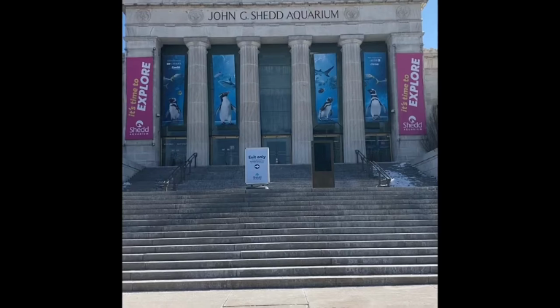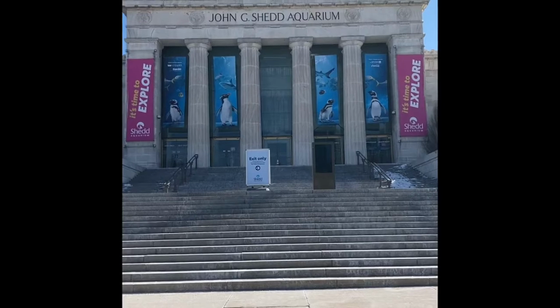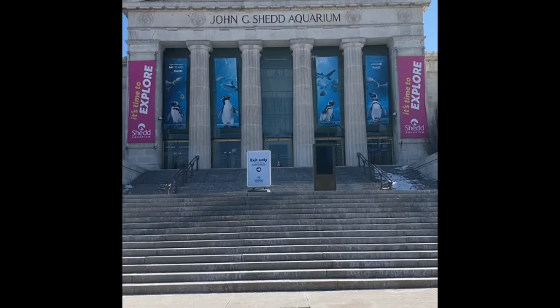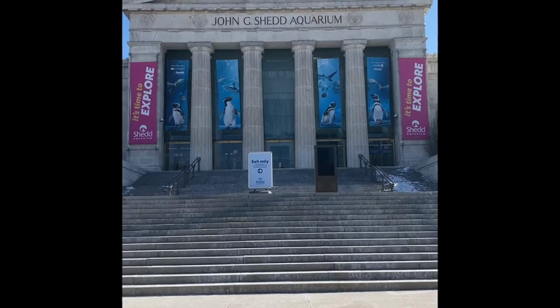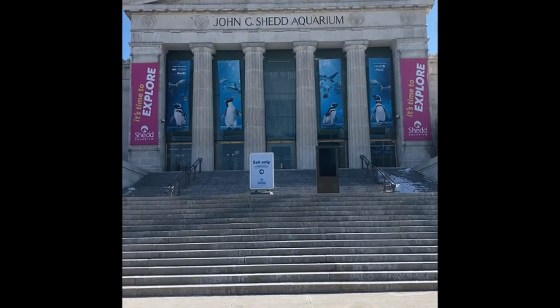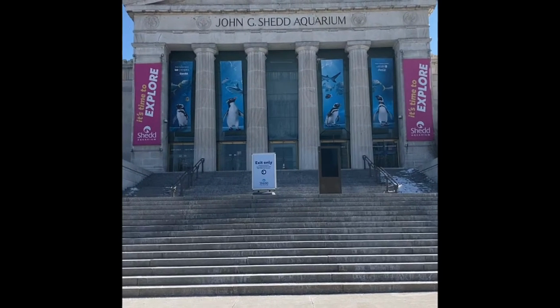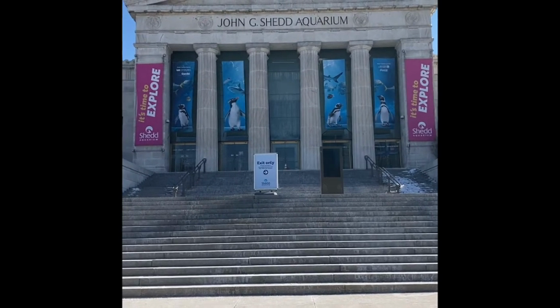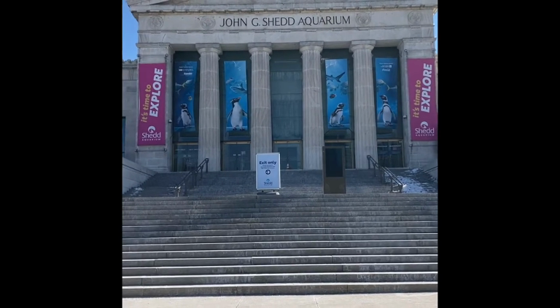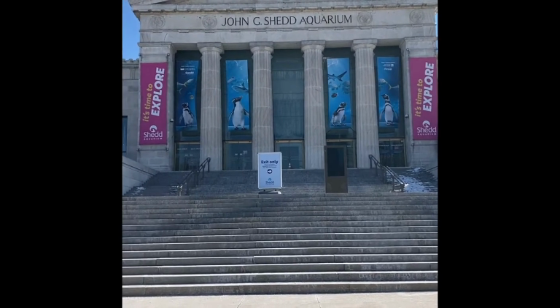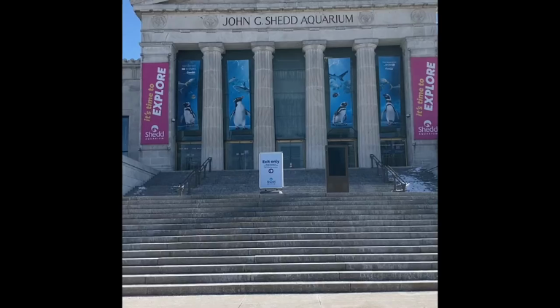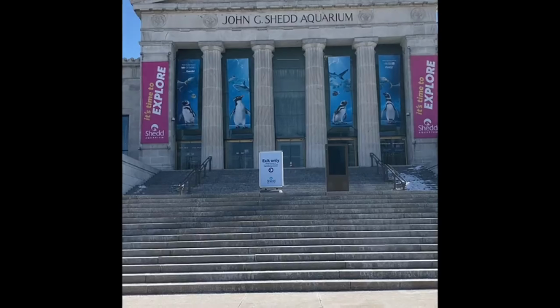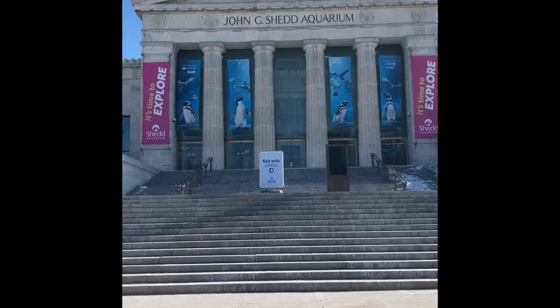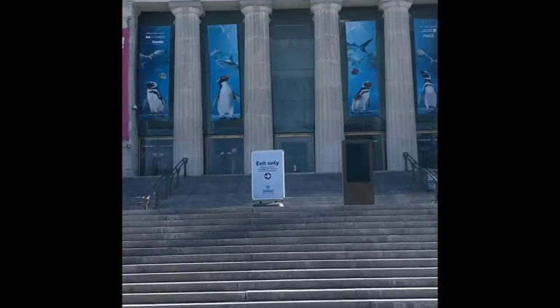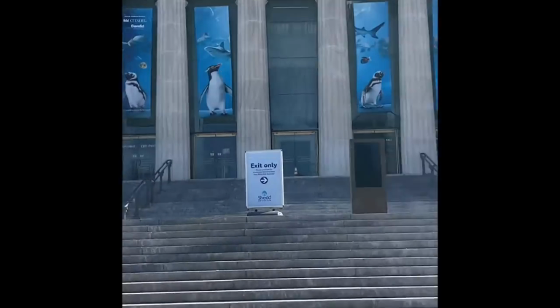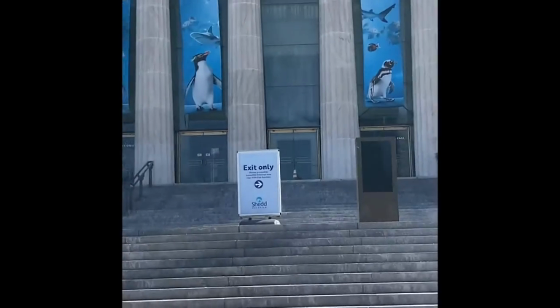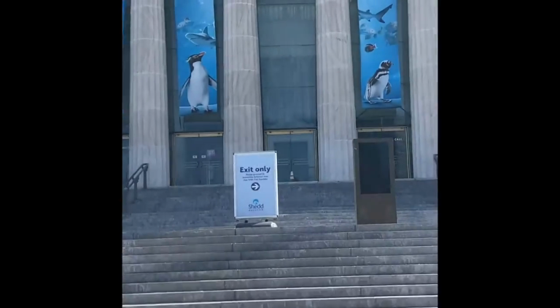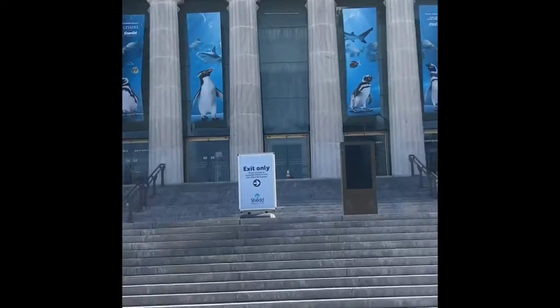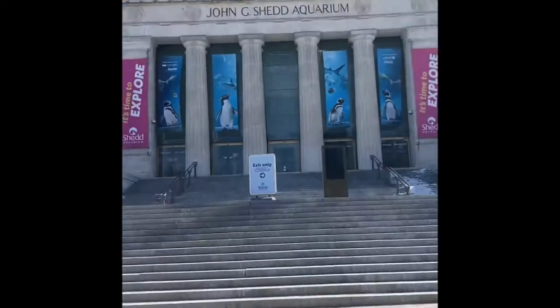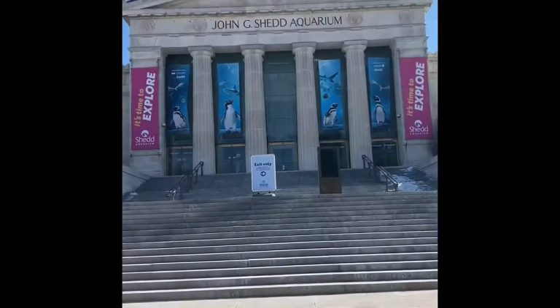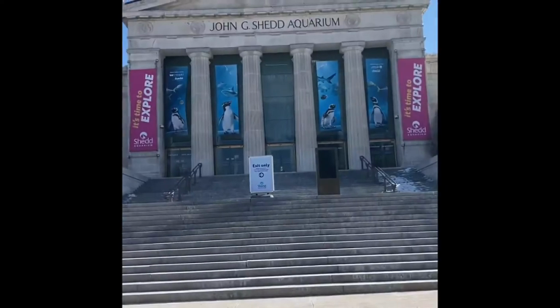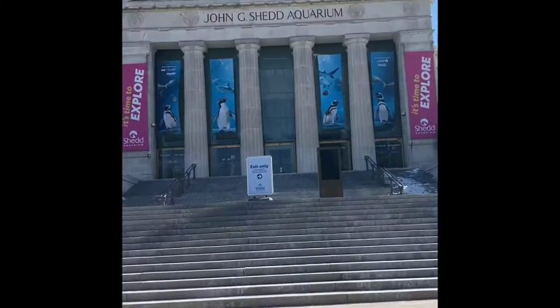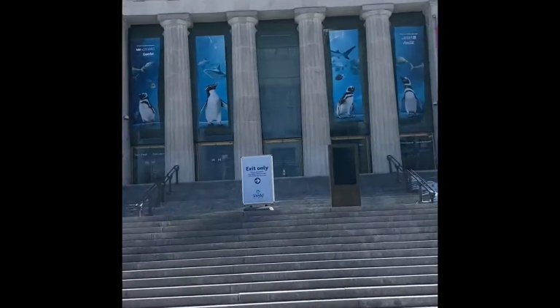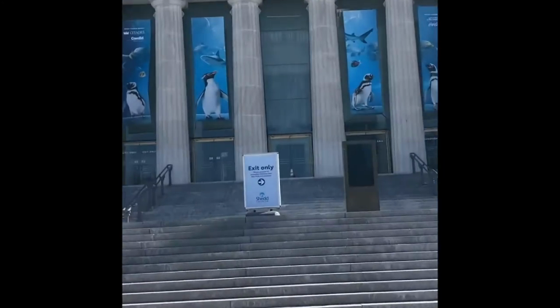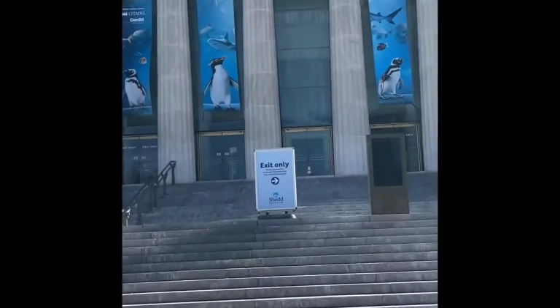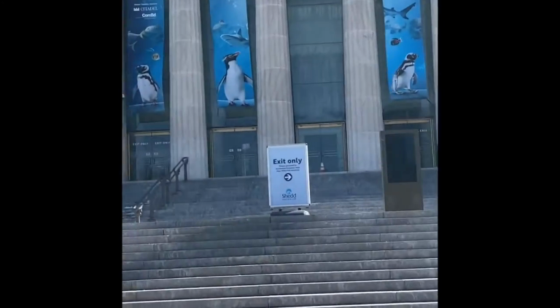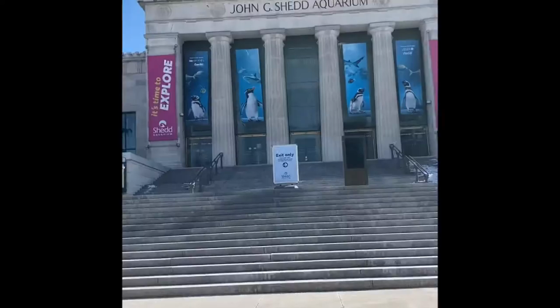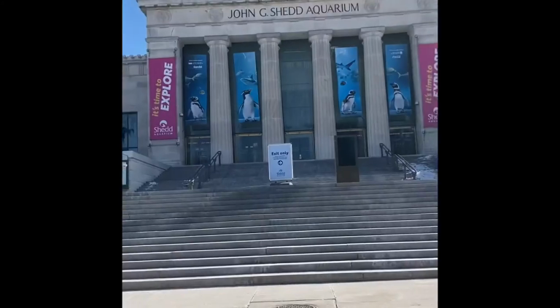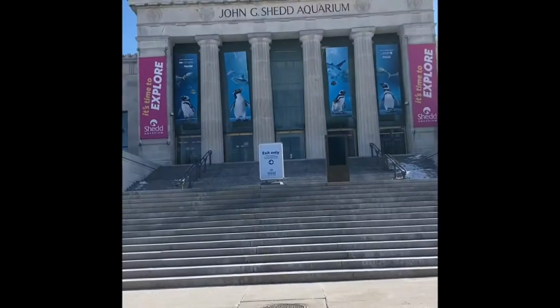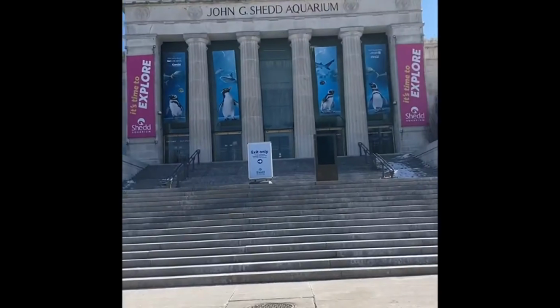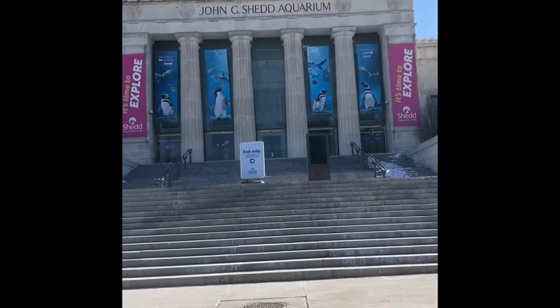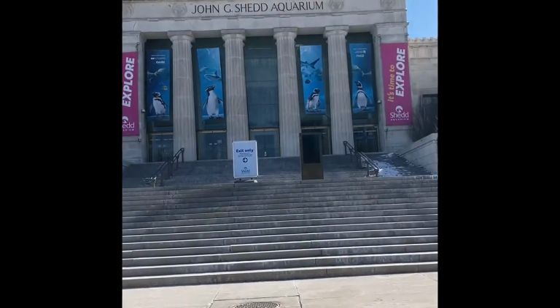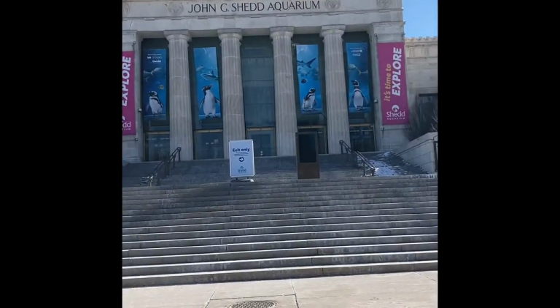All right, this is the Shedd Aquarium. It's so cool. It looks like Roman architecture. Let's go in.